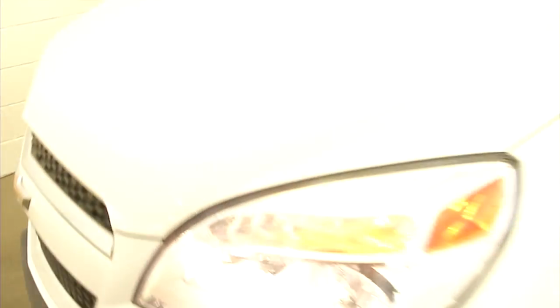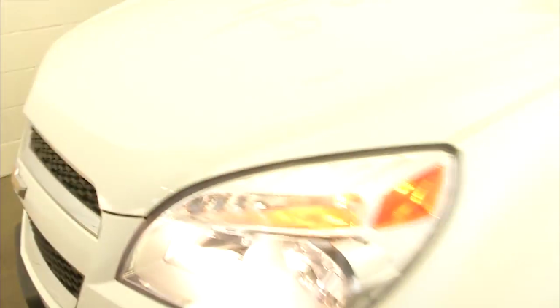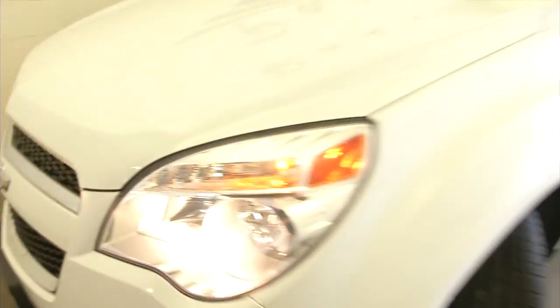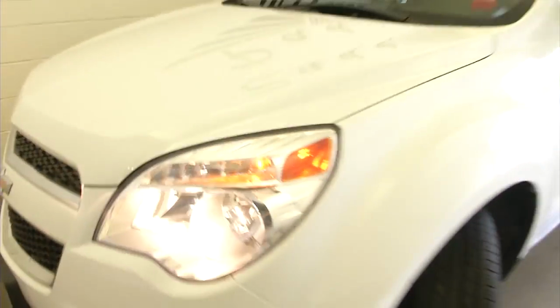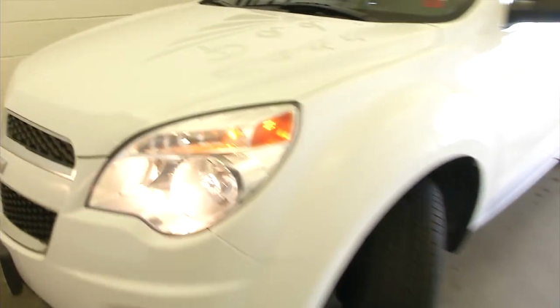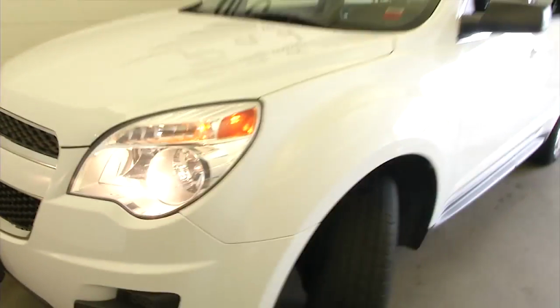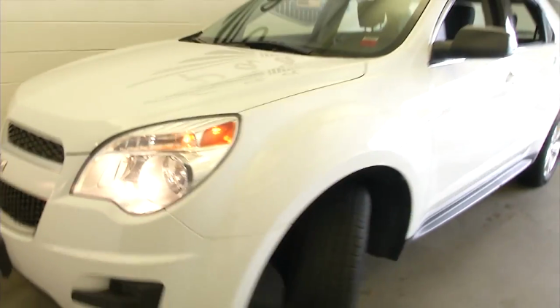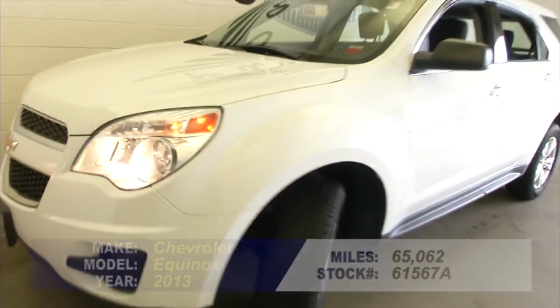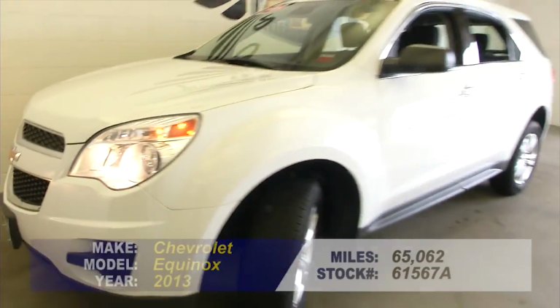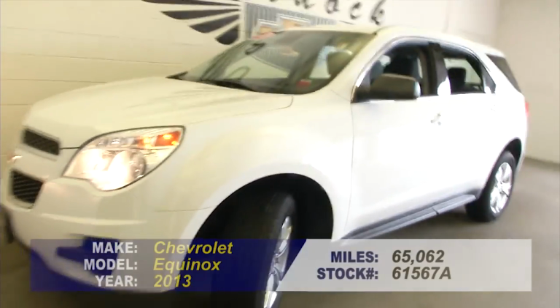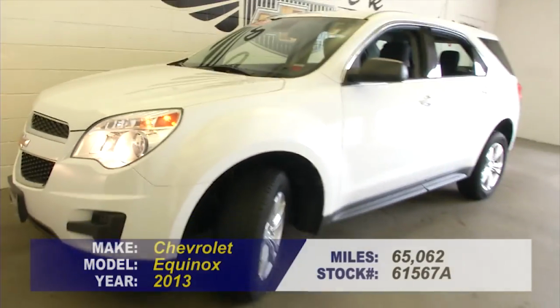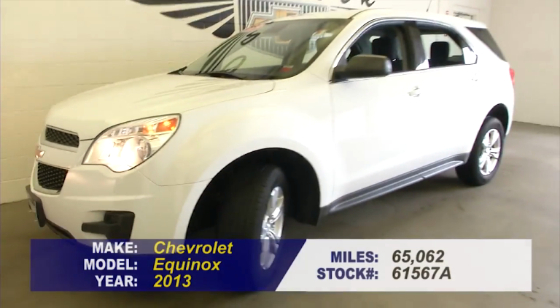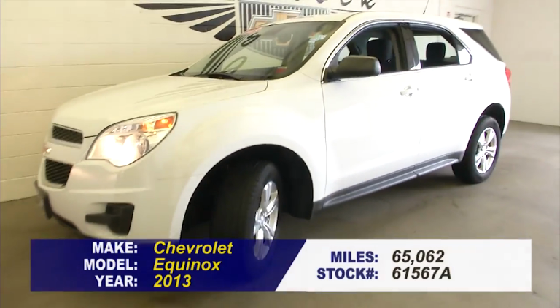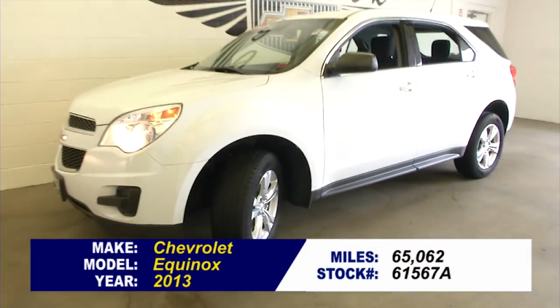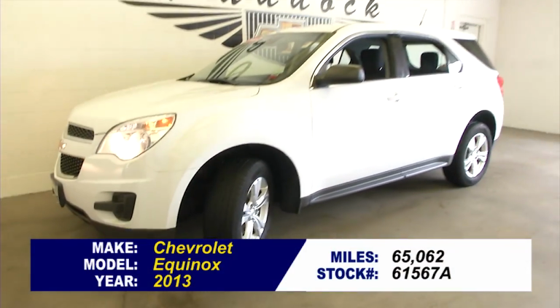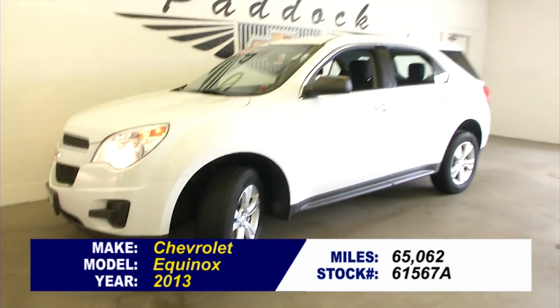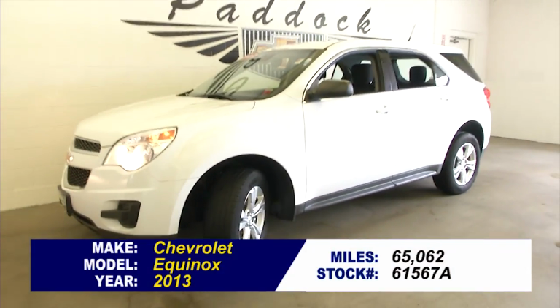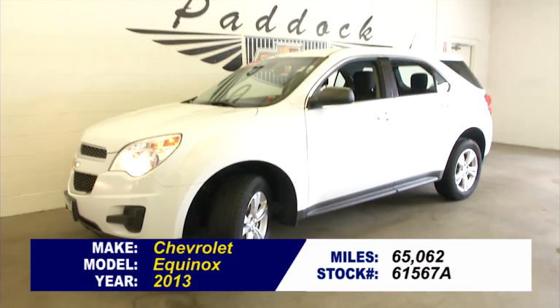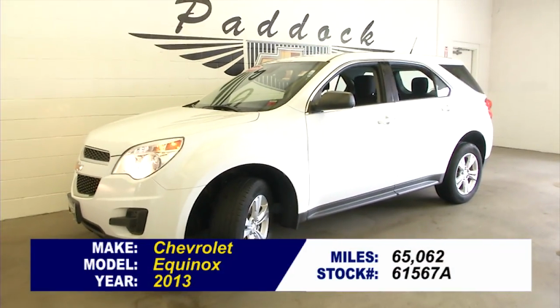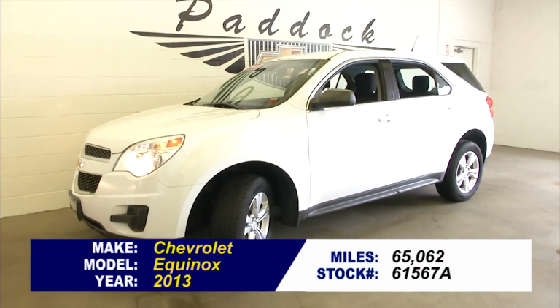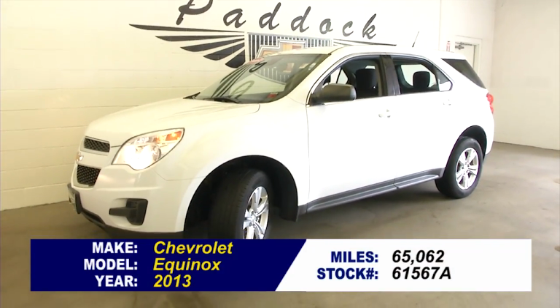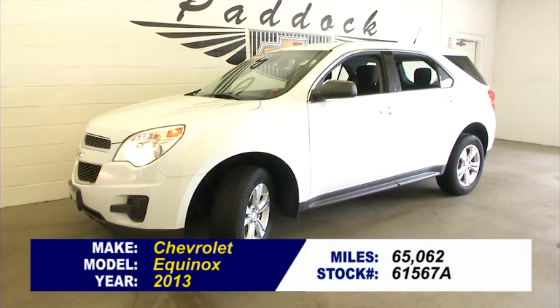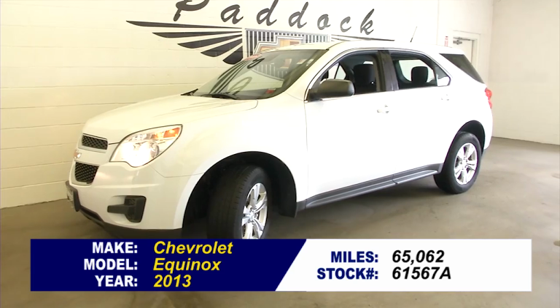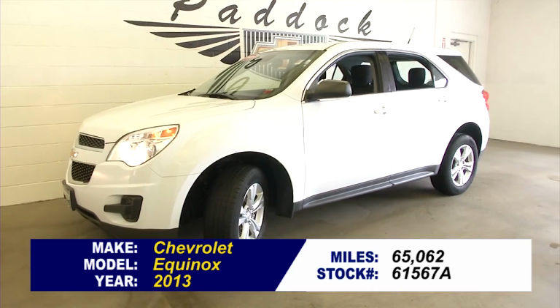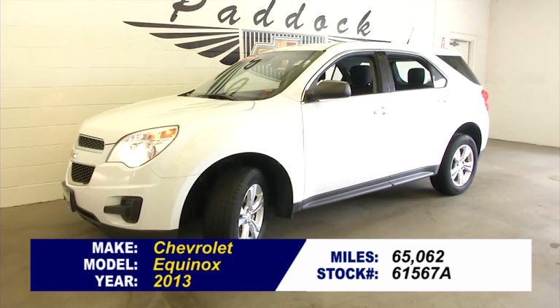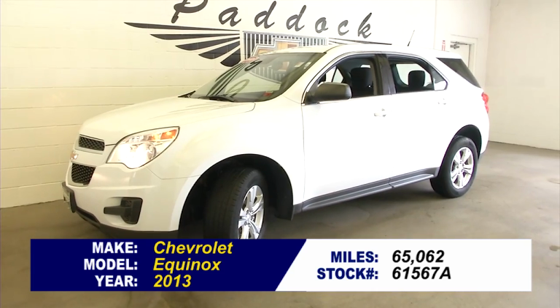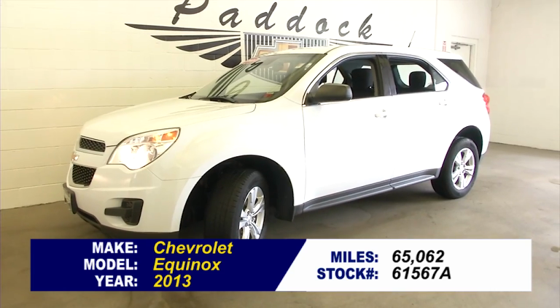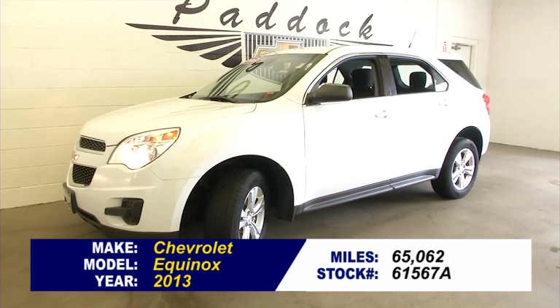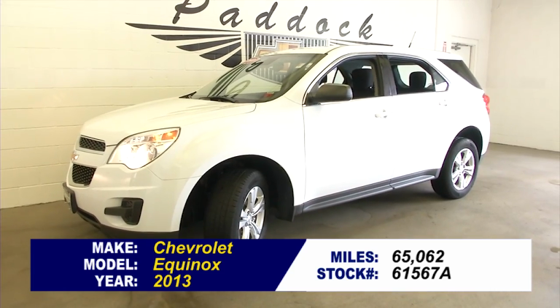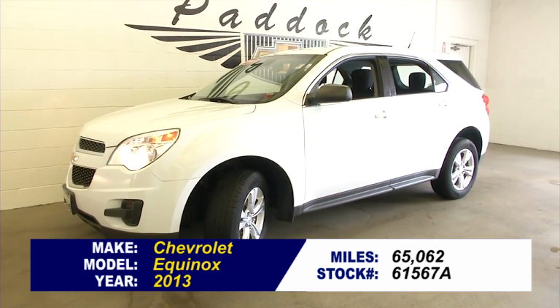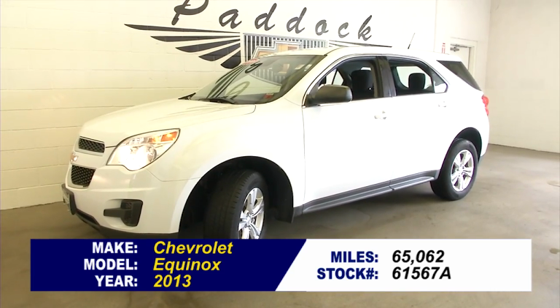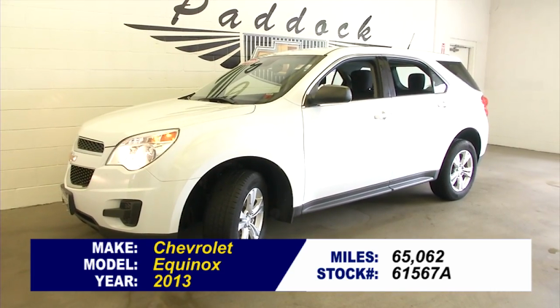Sounds good and looks good. To find out more about this Equinox, give us a call at 876-0945.